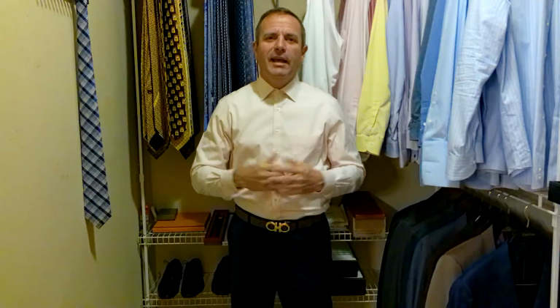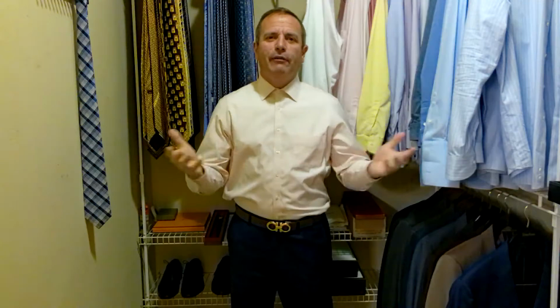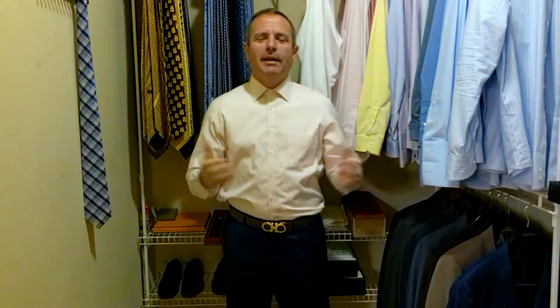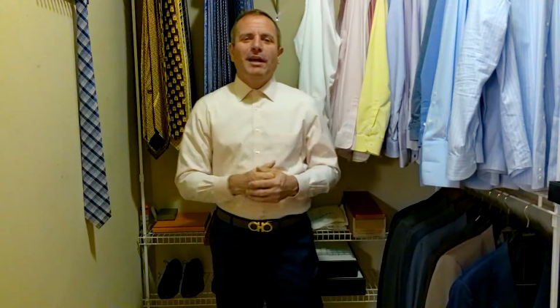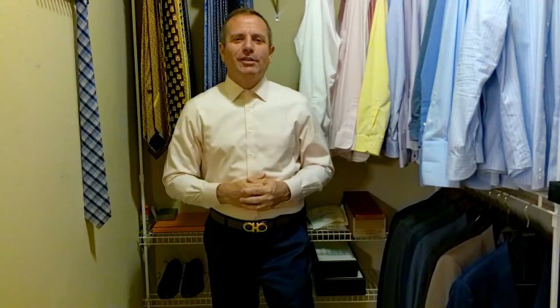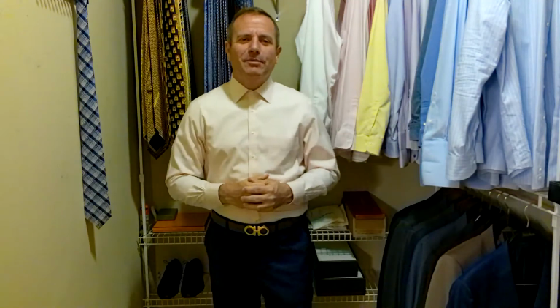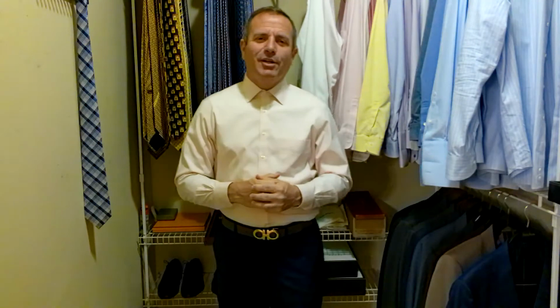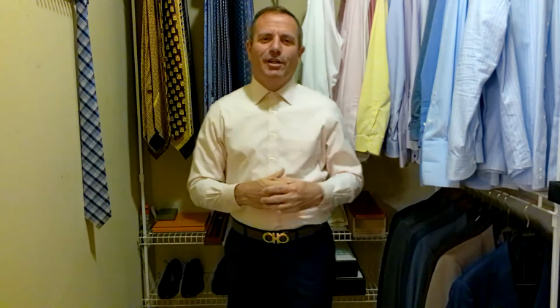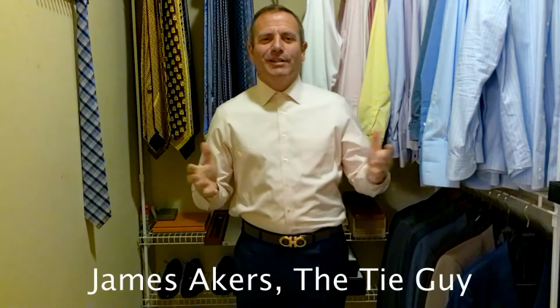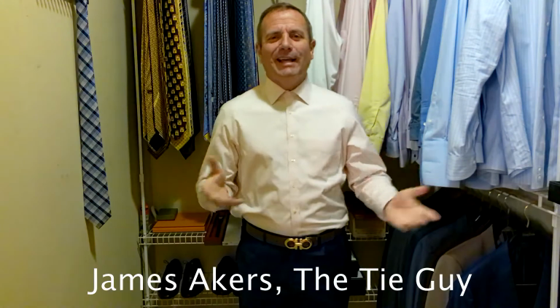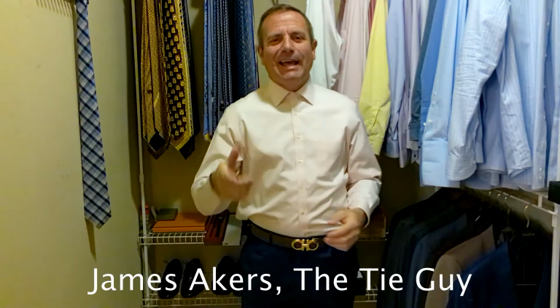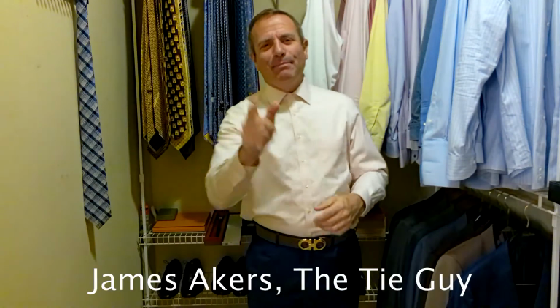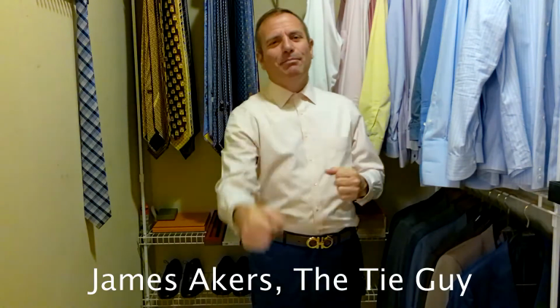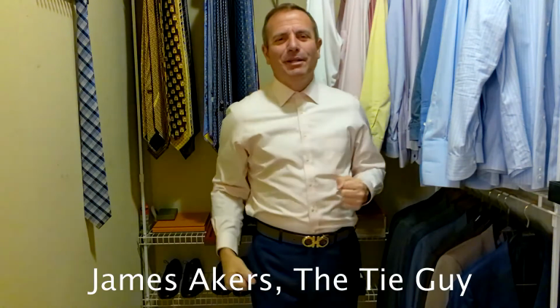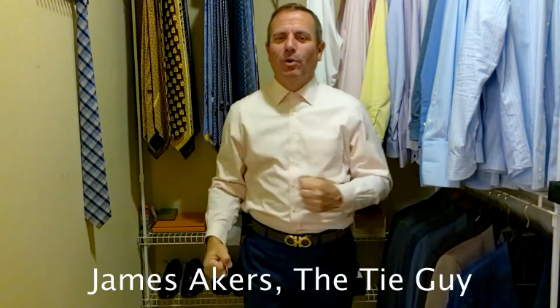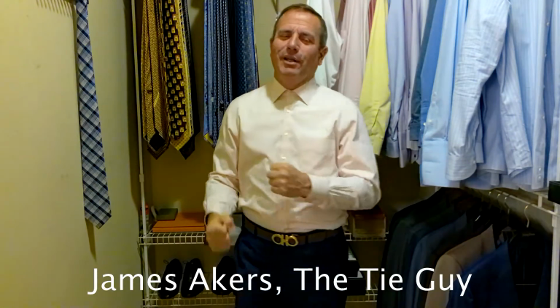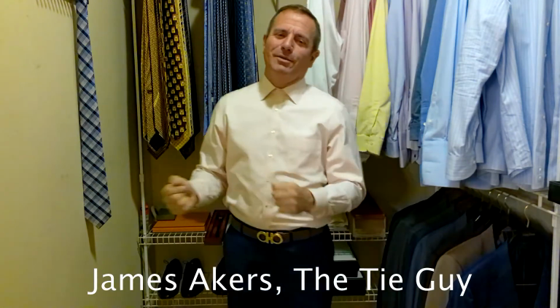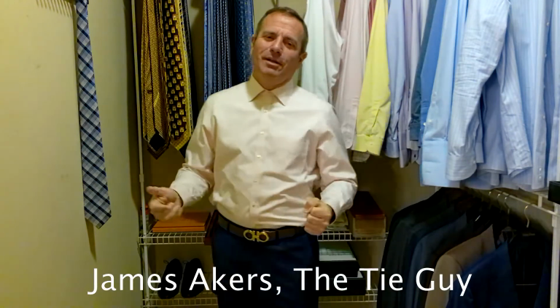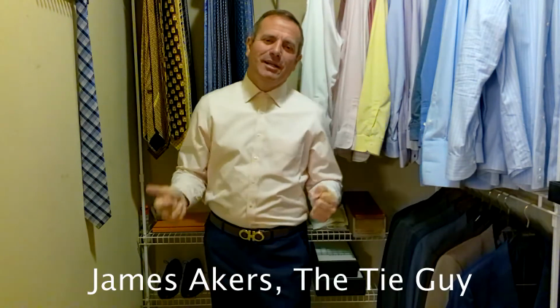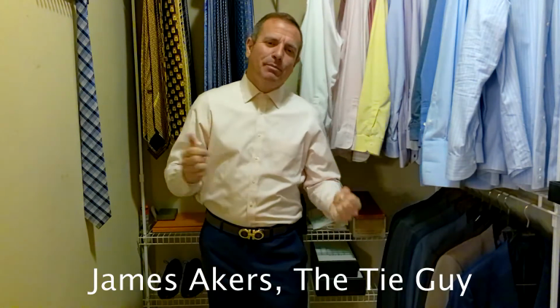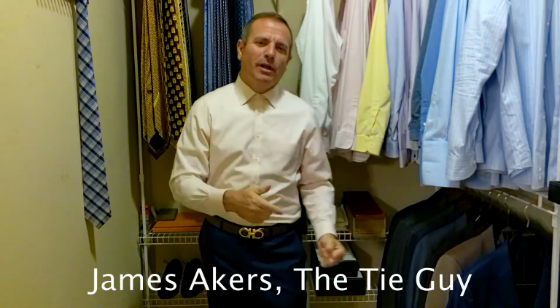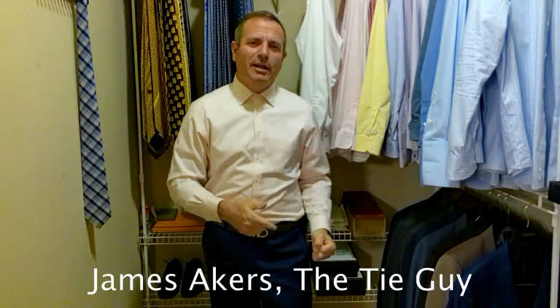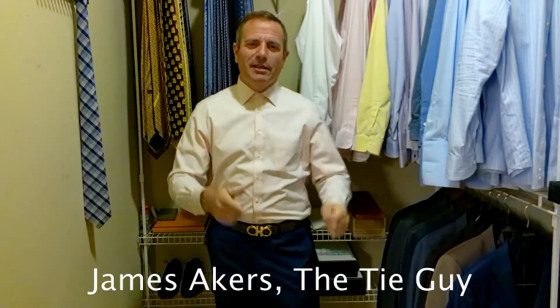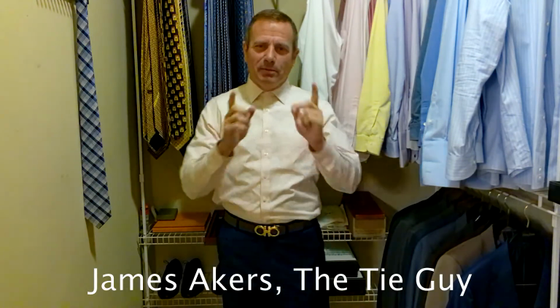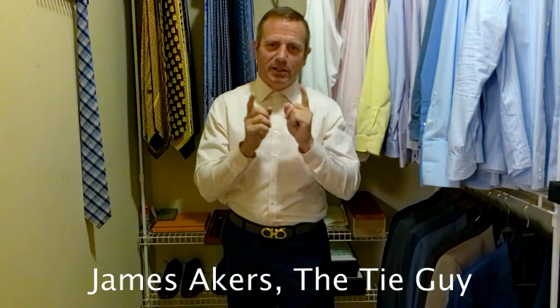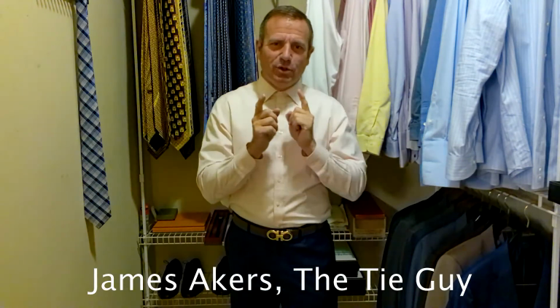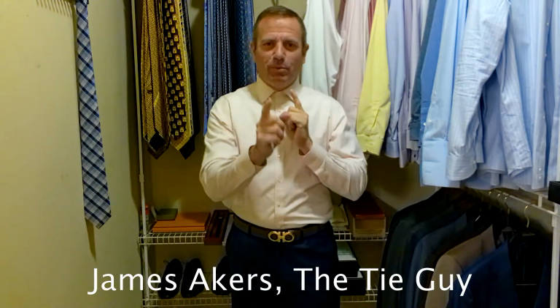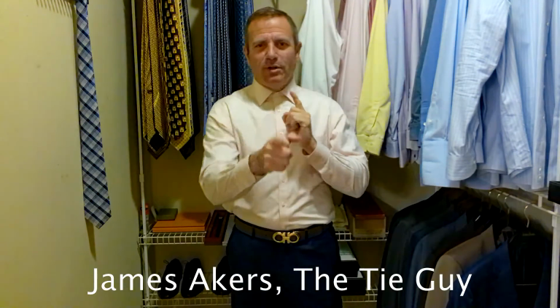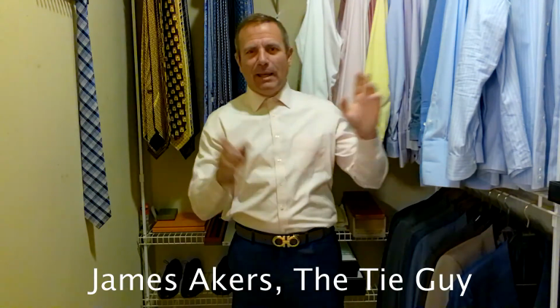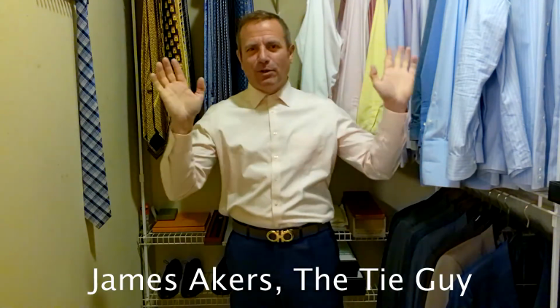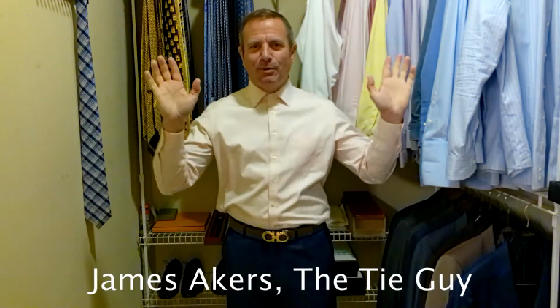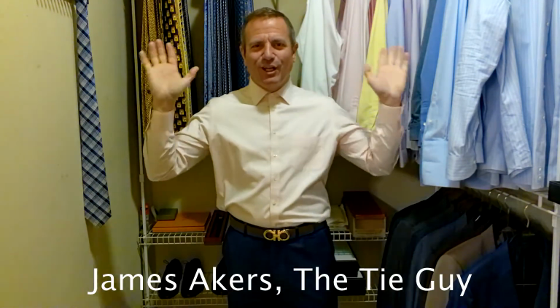Hey everybody, James Inkers here, the Tie Guy. Happy Monday morning. It is Monday, April 19th — it's actually my sister's birthday. Happy birthday, Michelle. Love you.